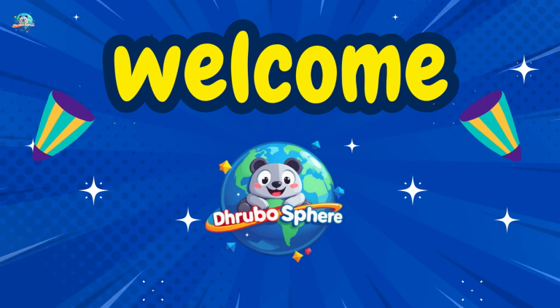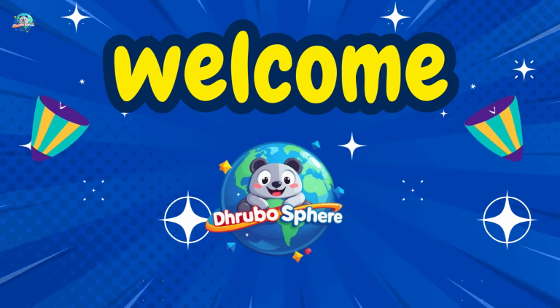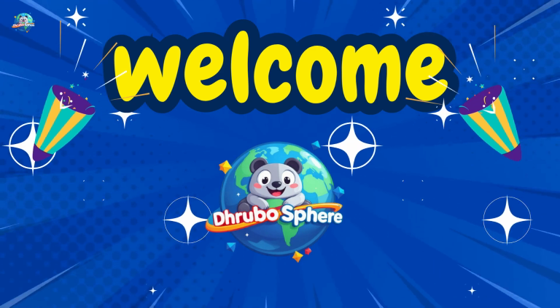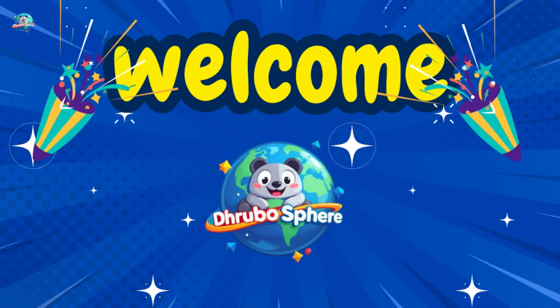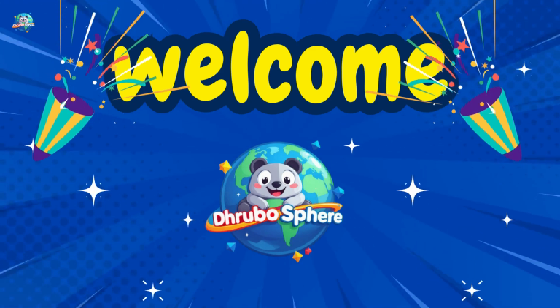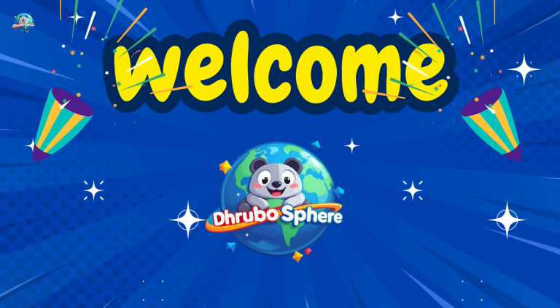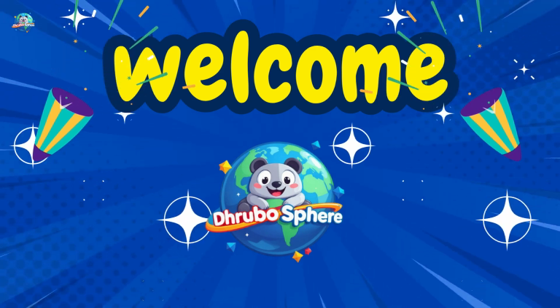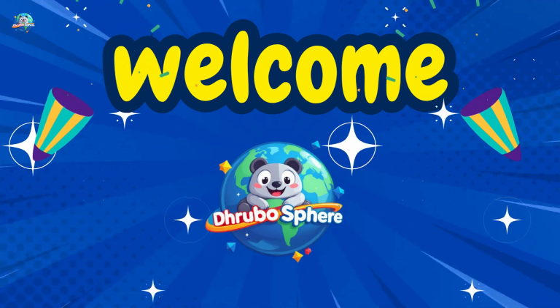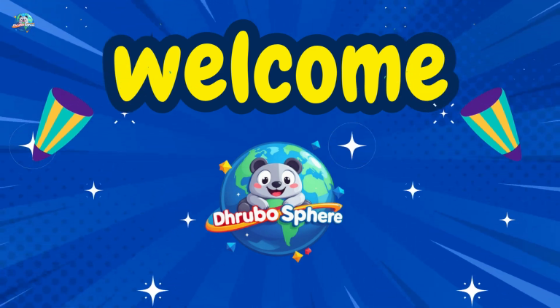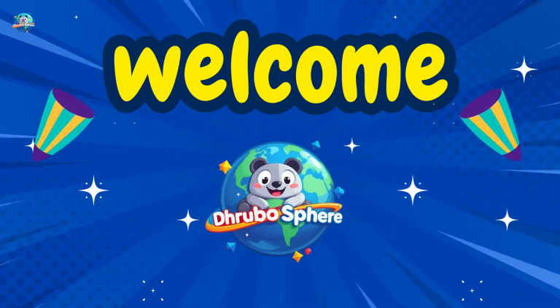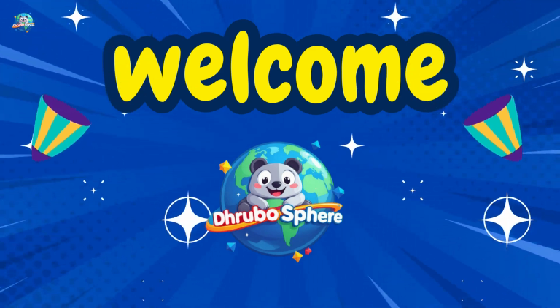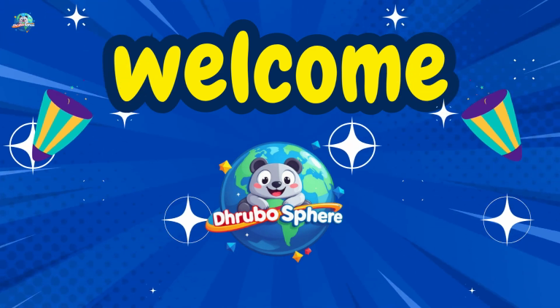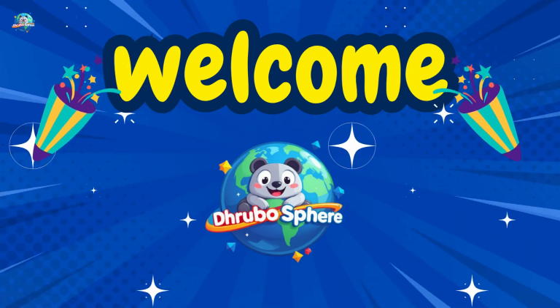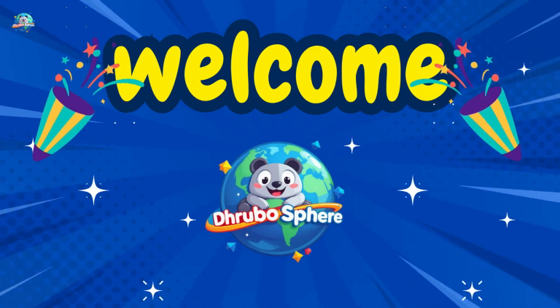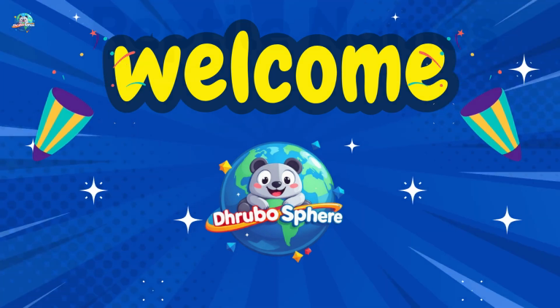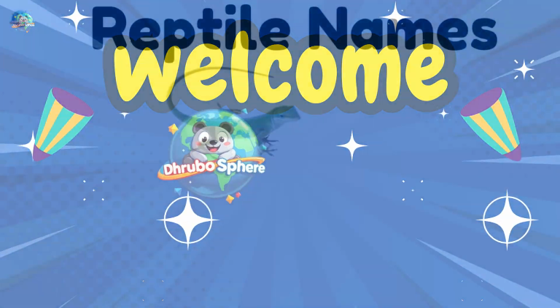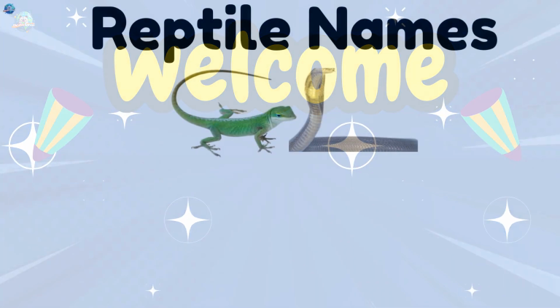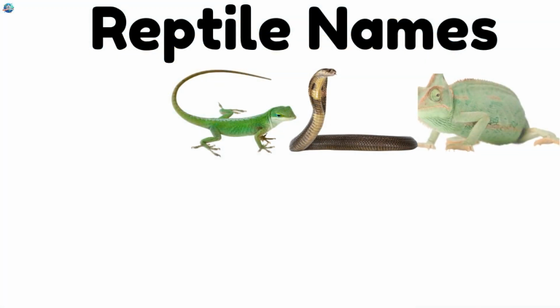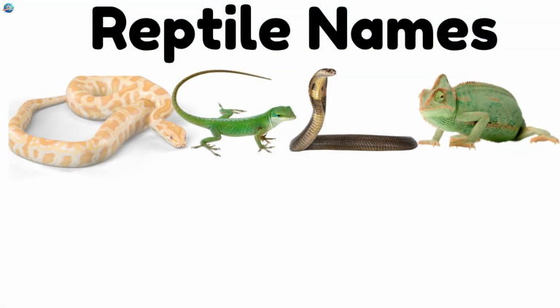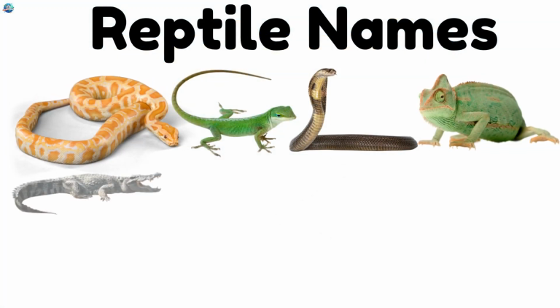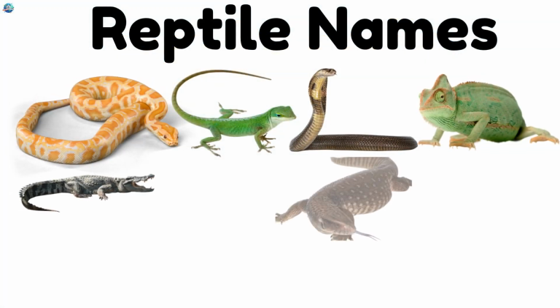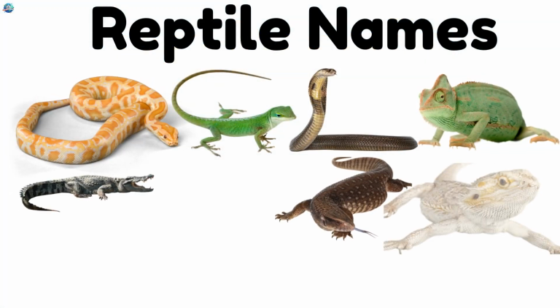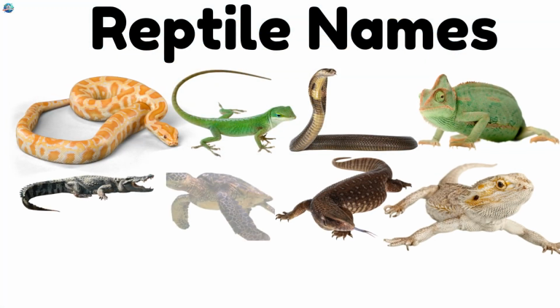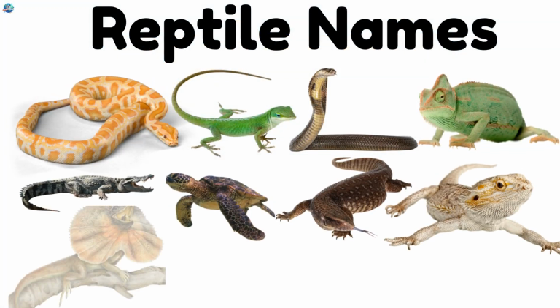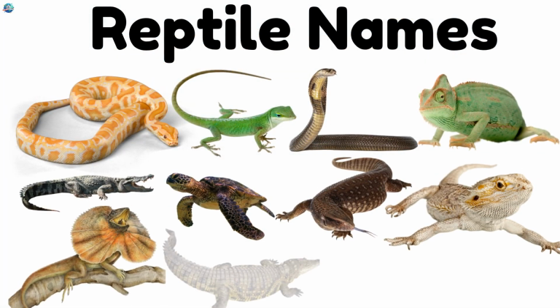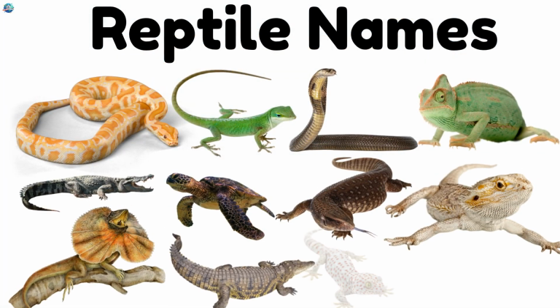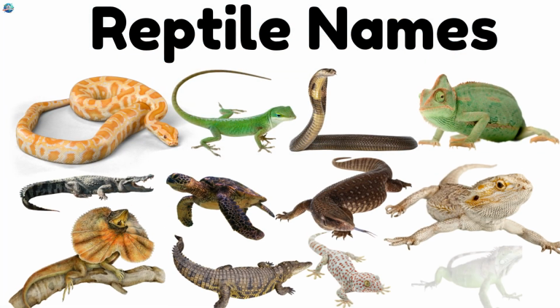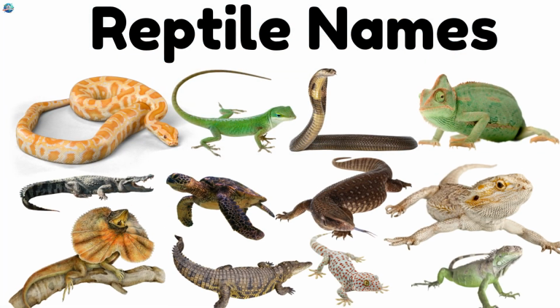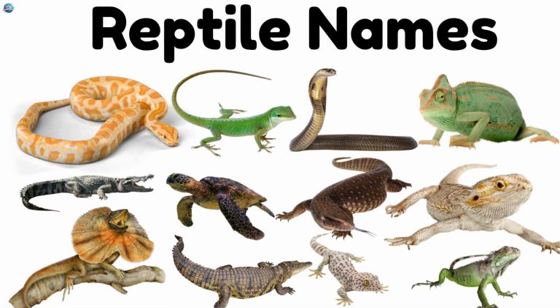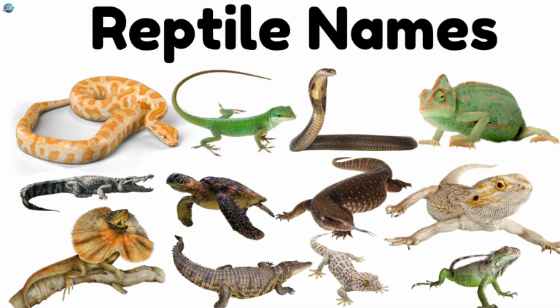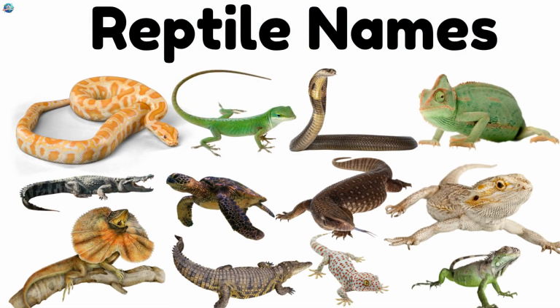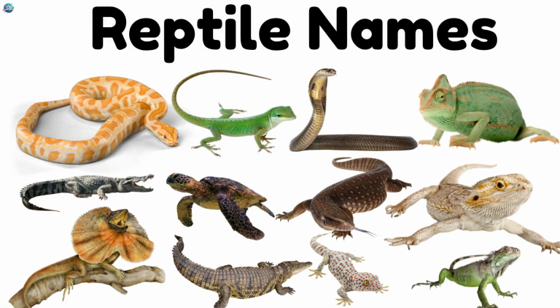Welcome to Drubosphere. Let's learn reptiles' vocabulary words. Let's go!